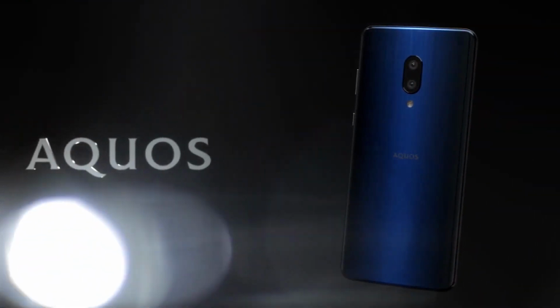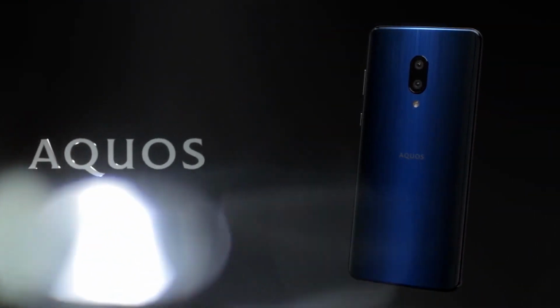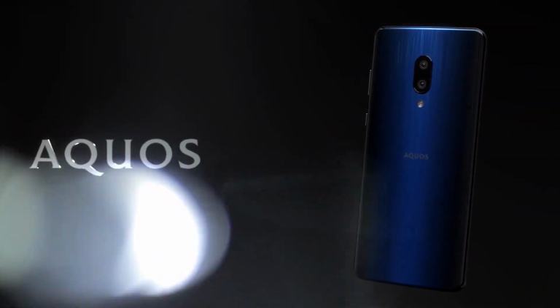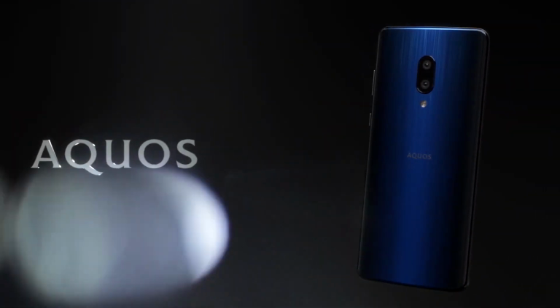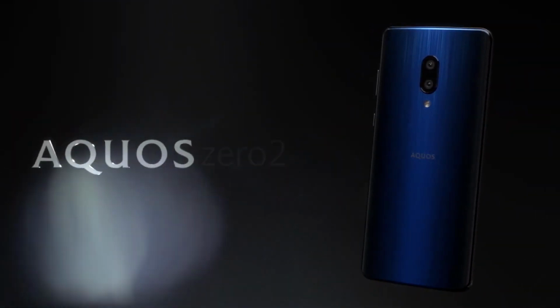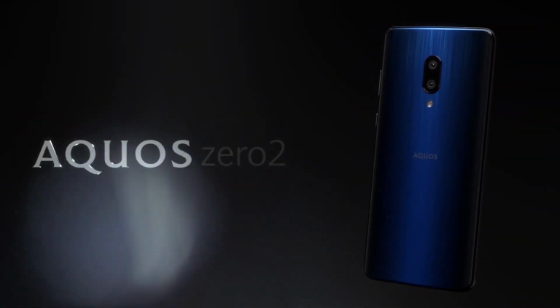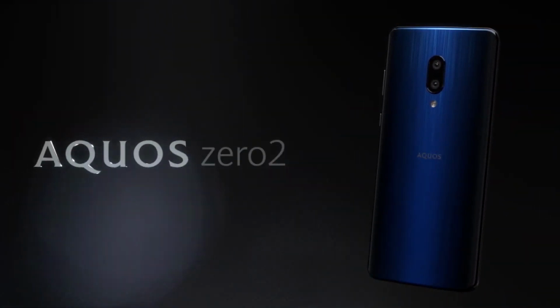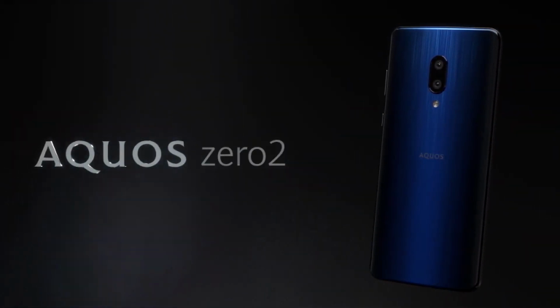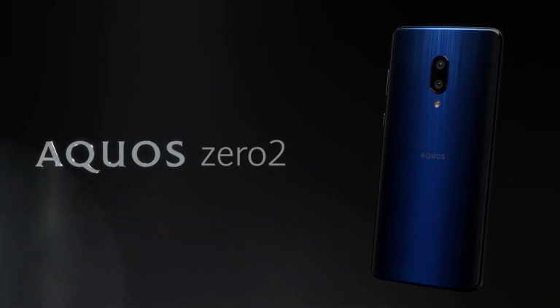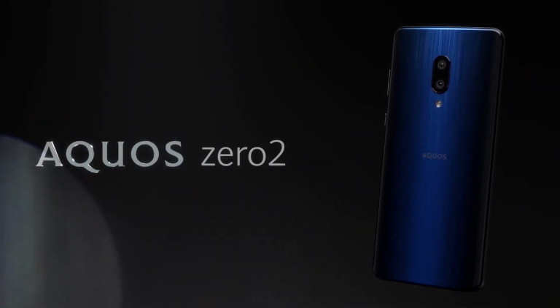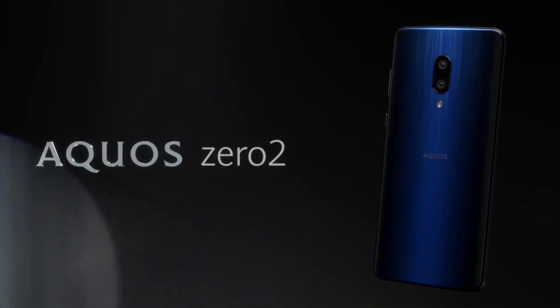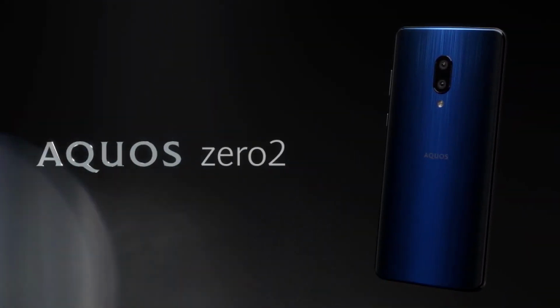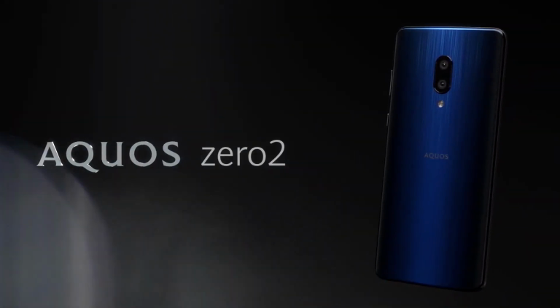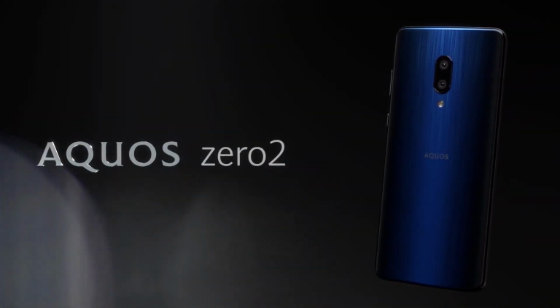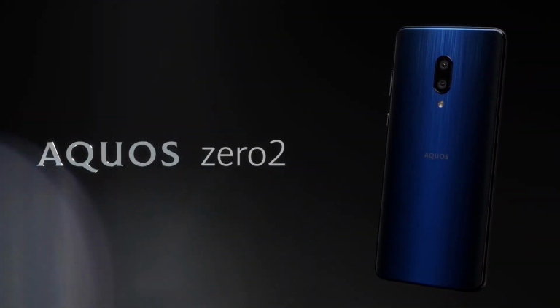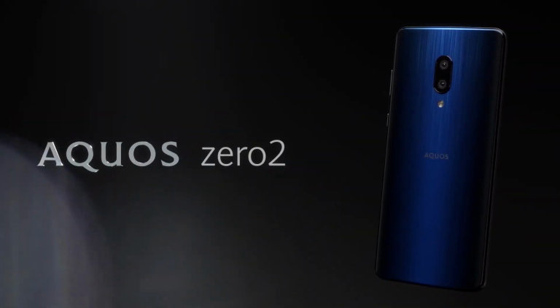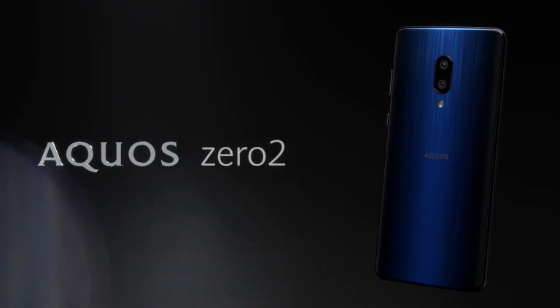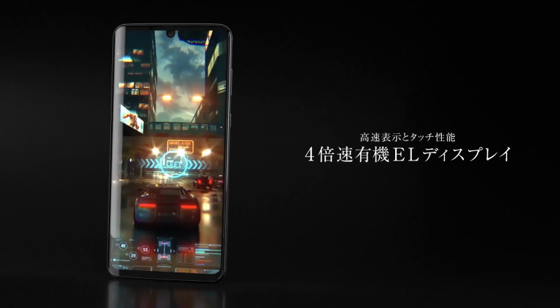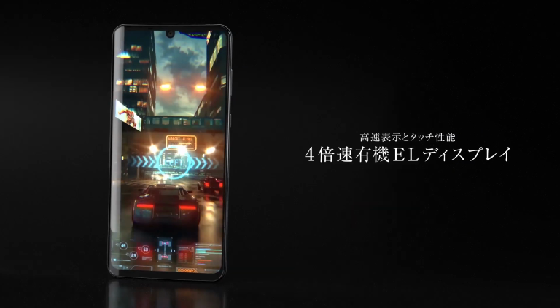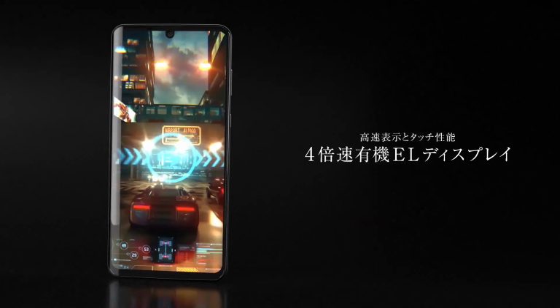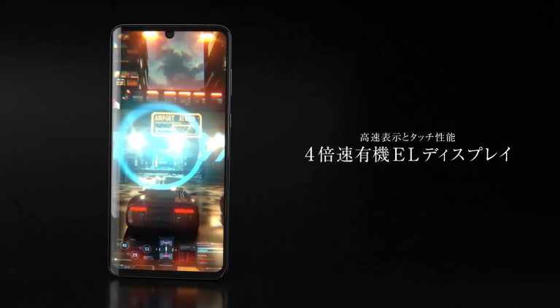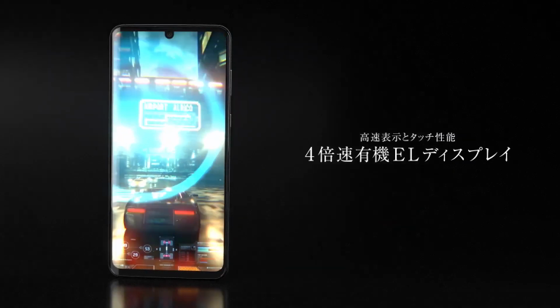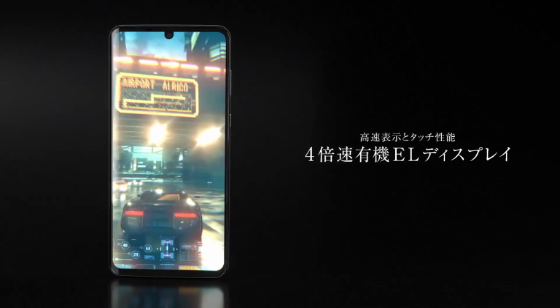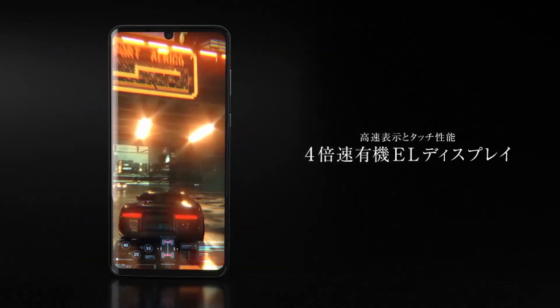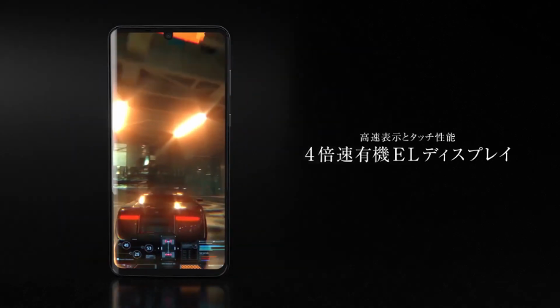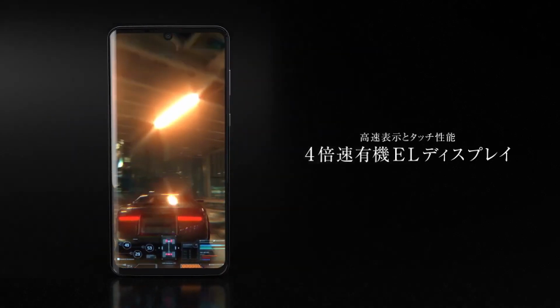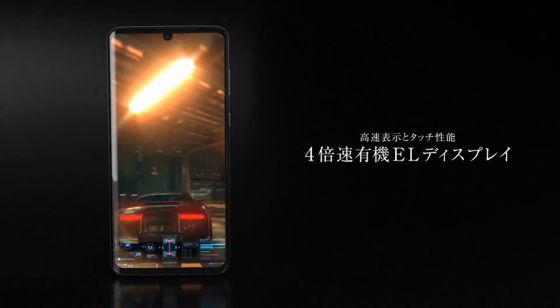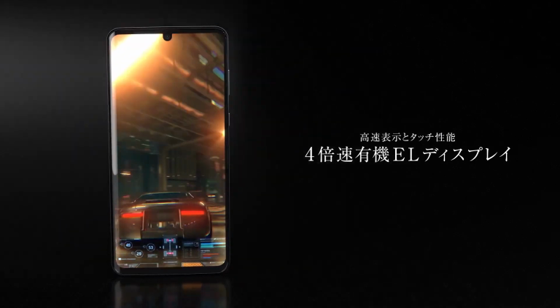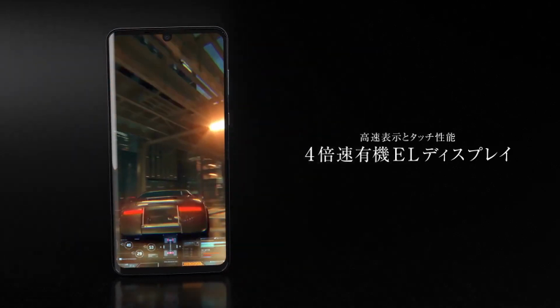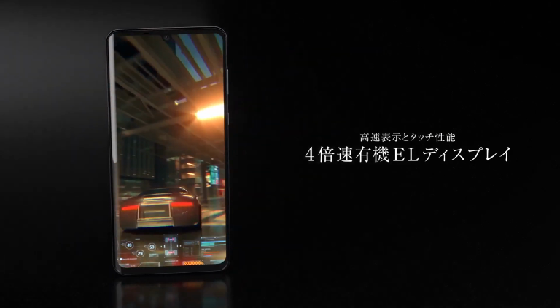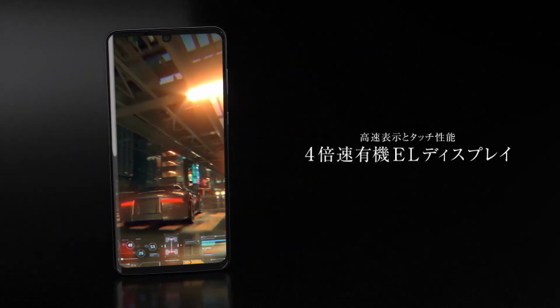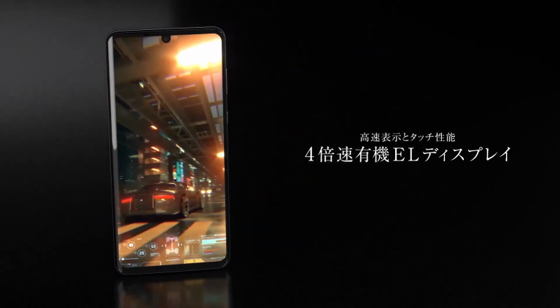Sharp is also proud to announce that it's the lightest phone in its class, weighing just 143 grams.